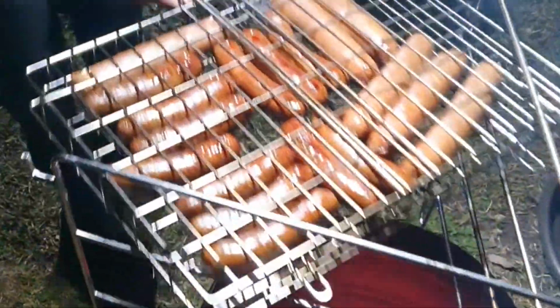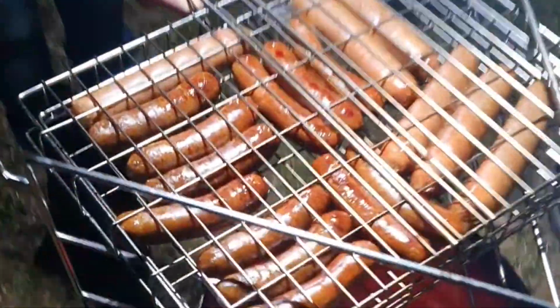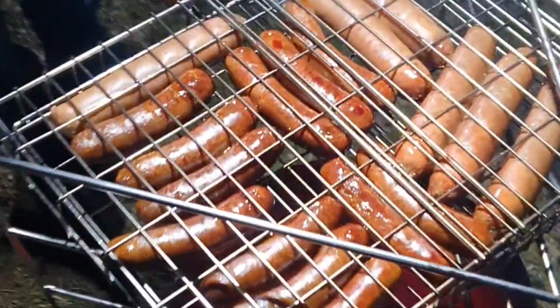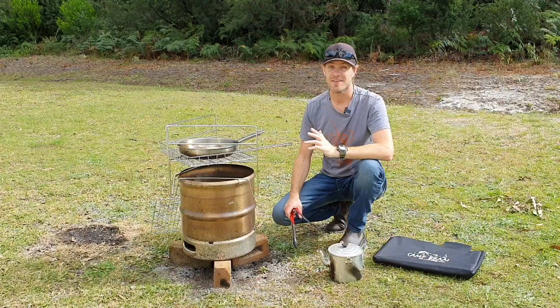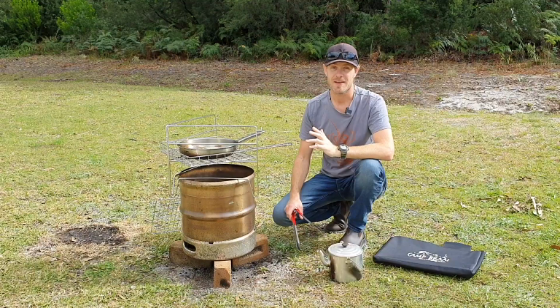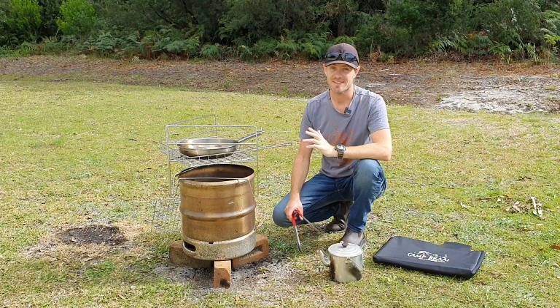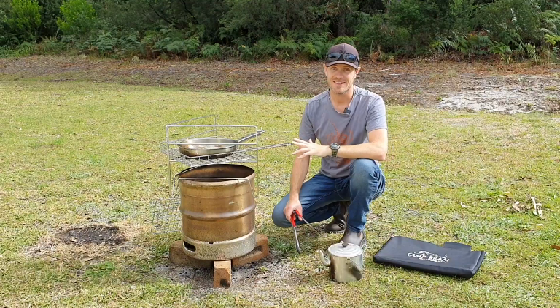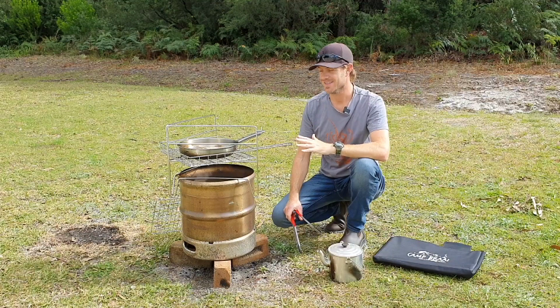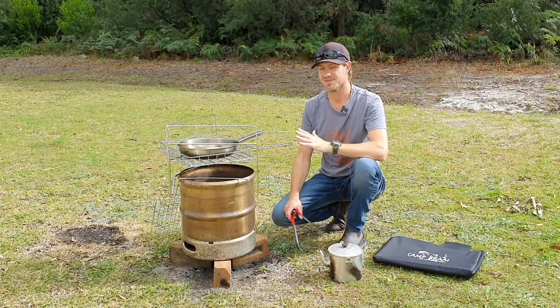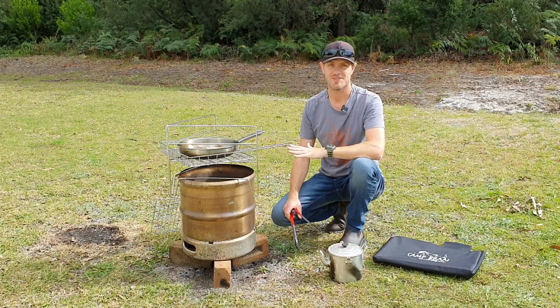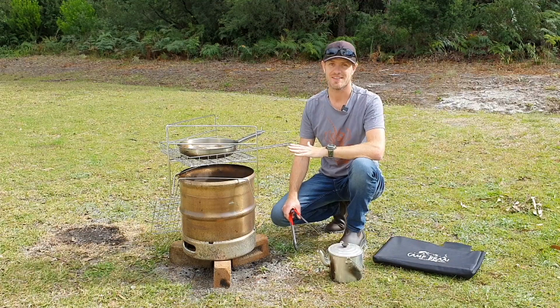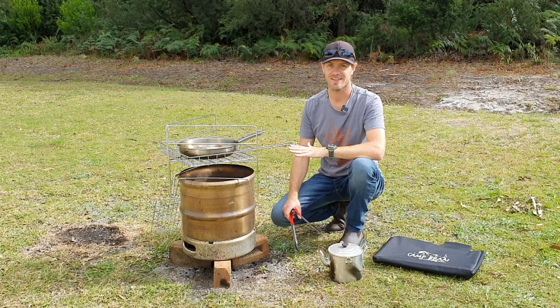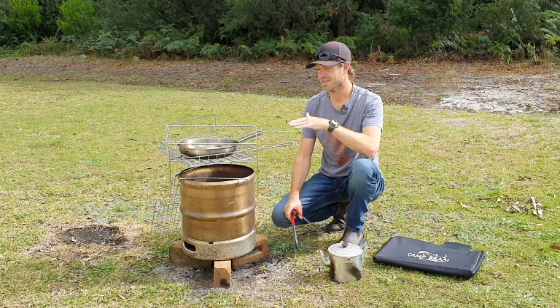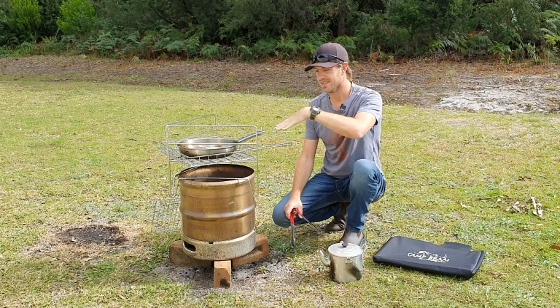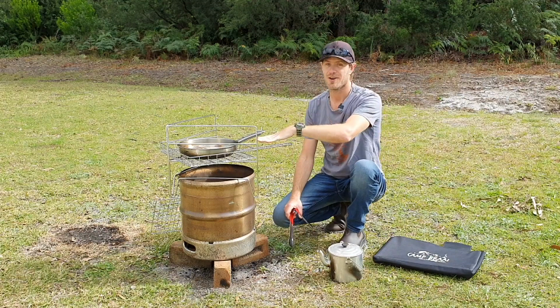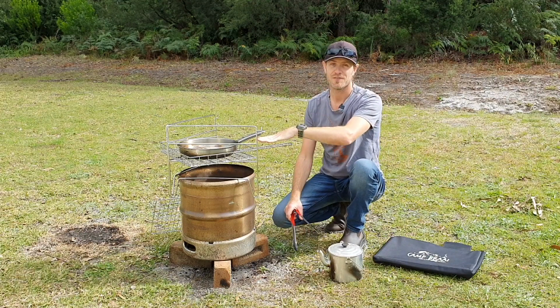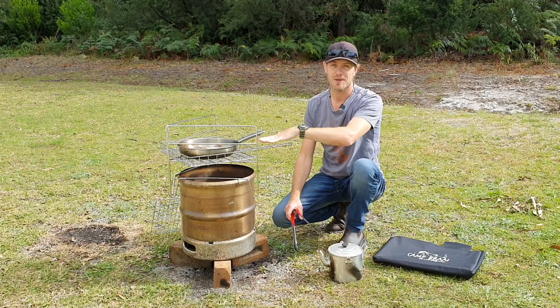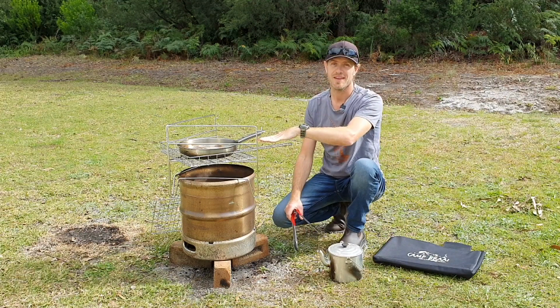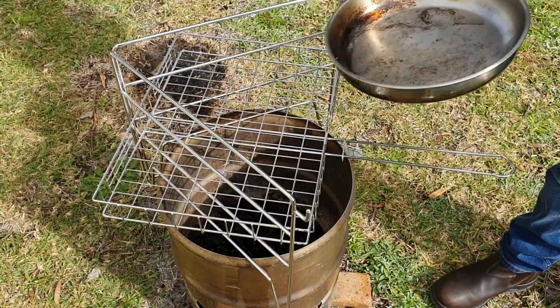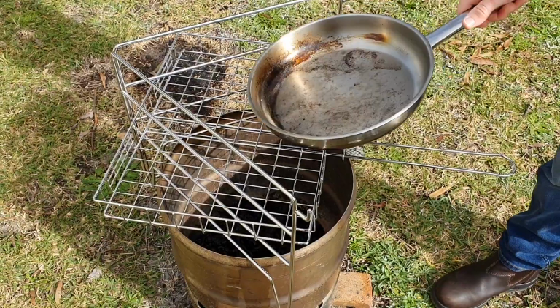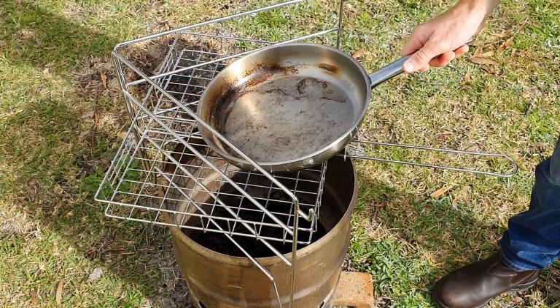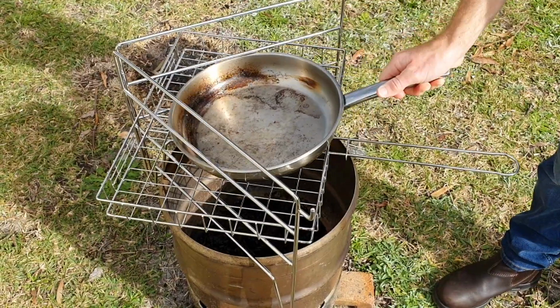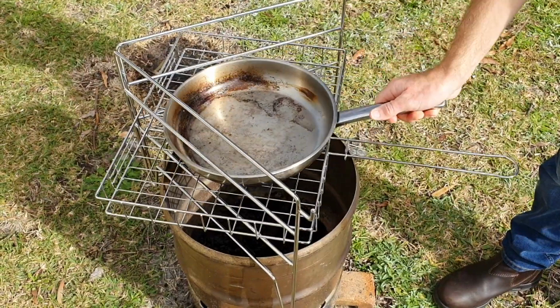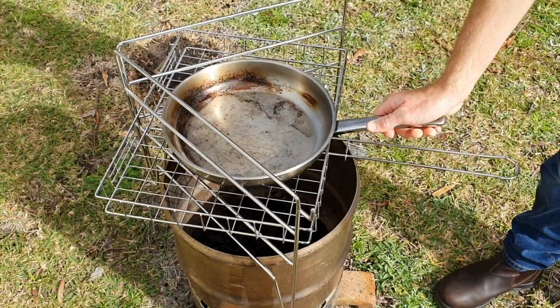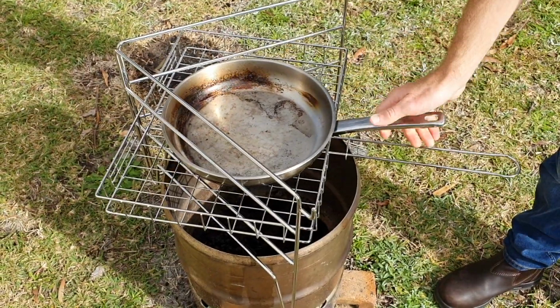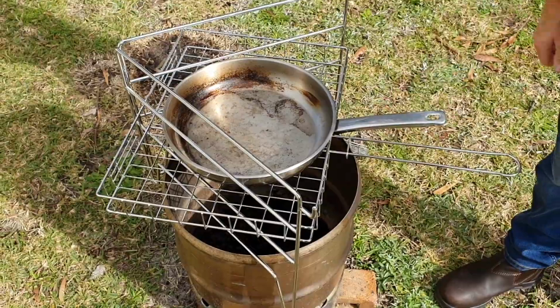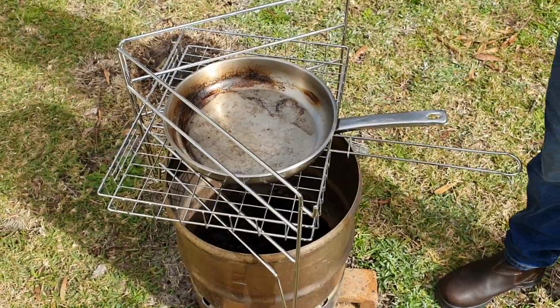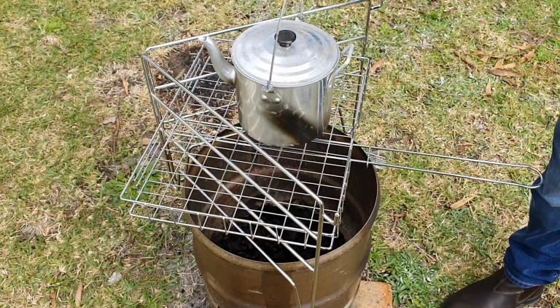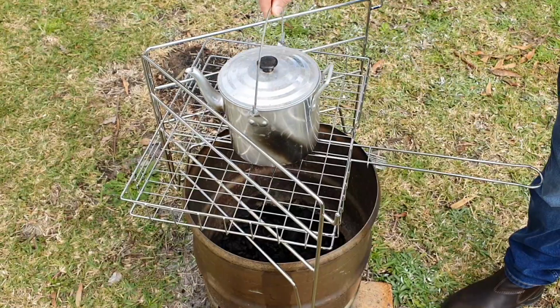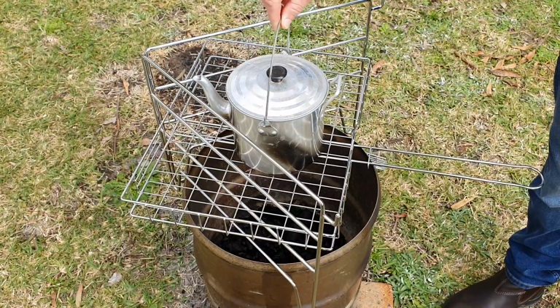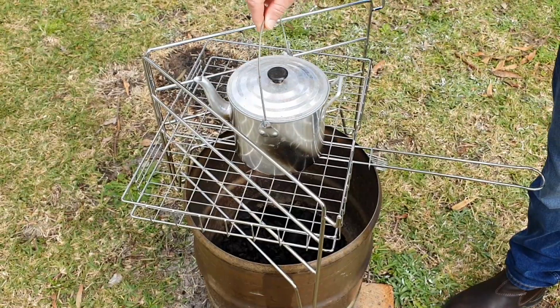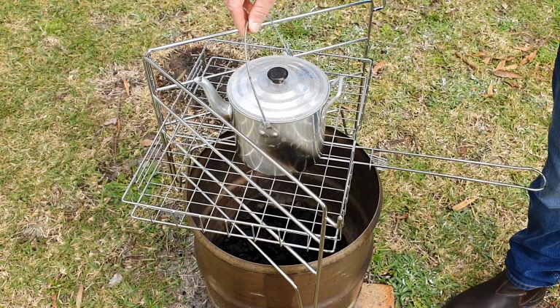Another great thing about this kit is its versatility. You can throw a frying pan in there, cook your bacon and eggs, put the billy on for a cuppa.